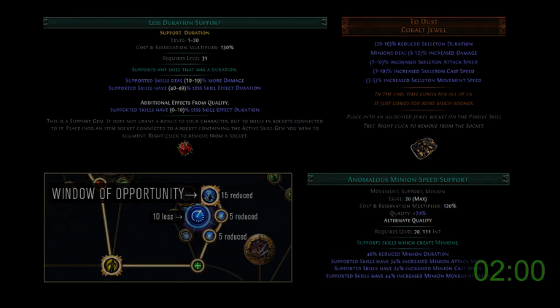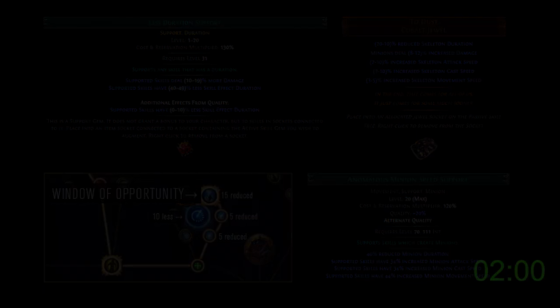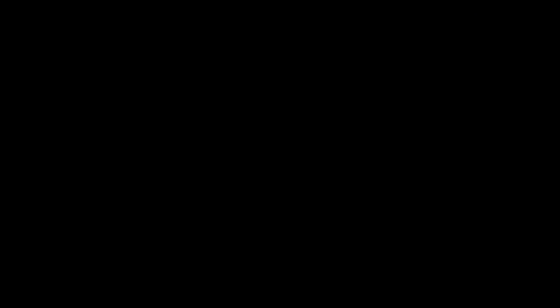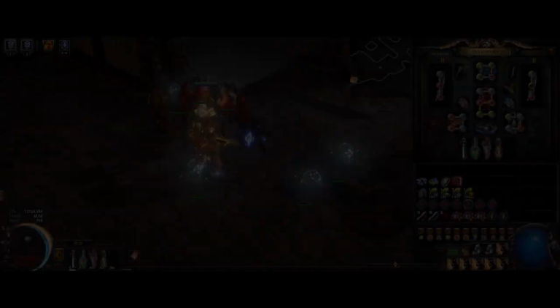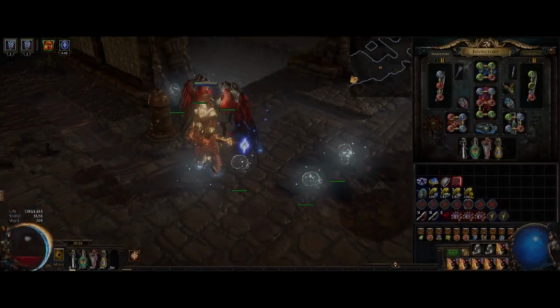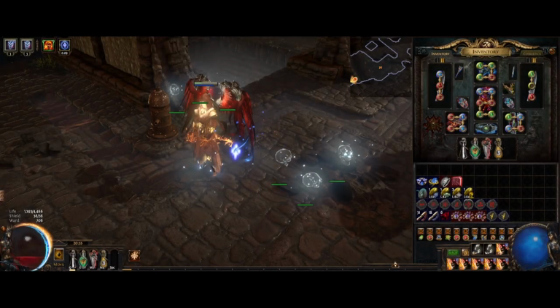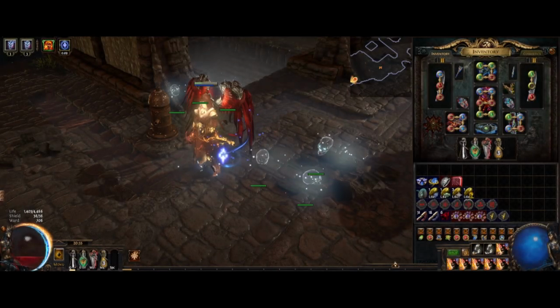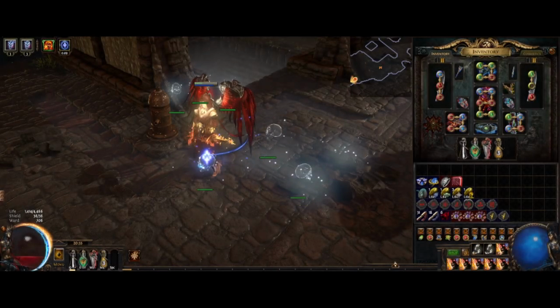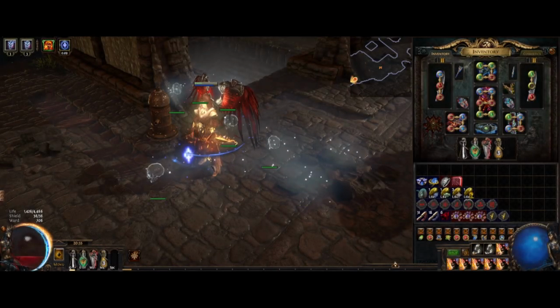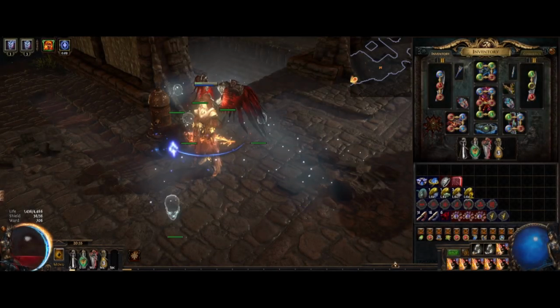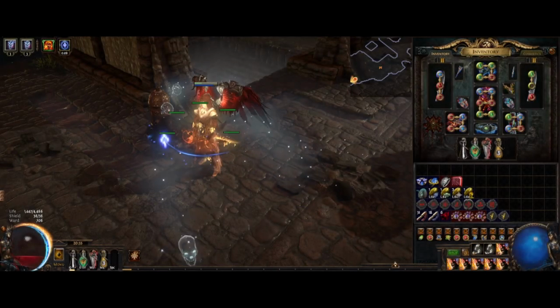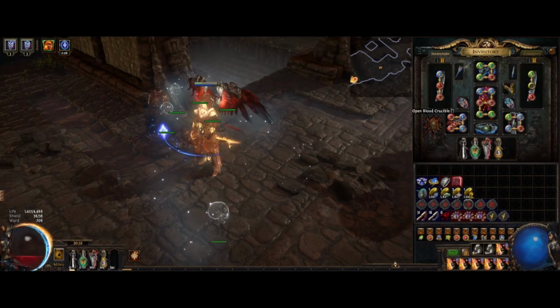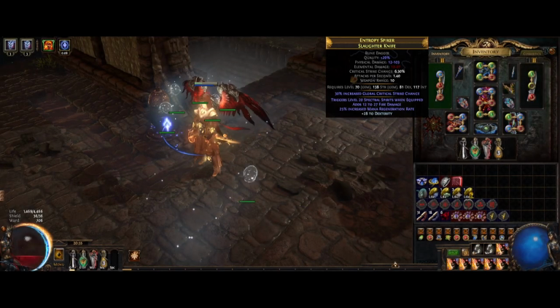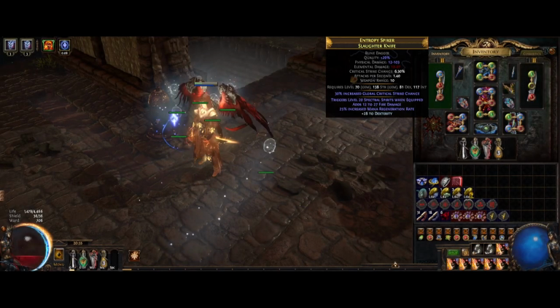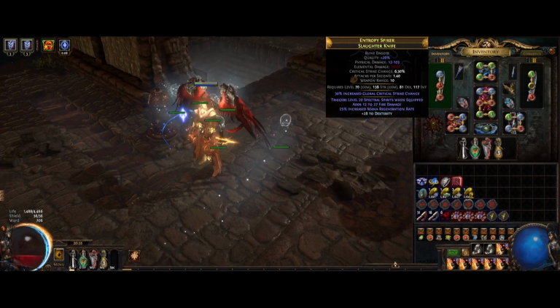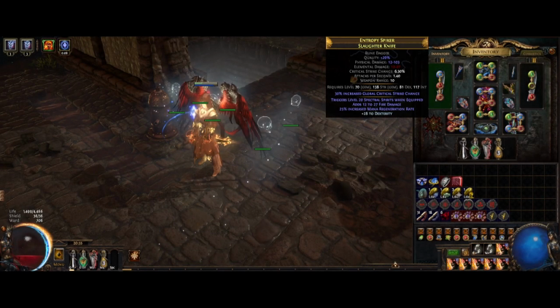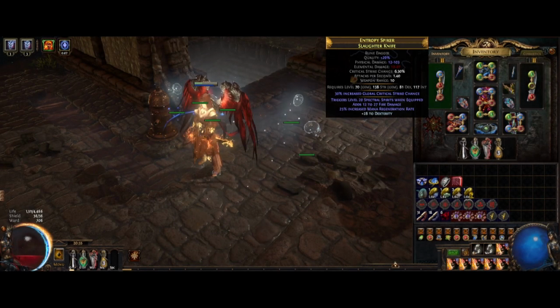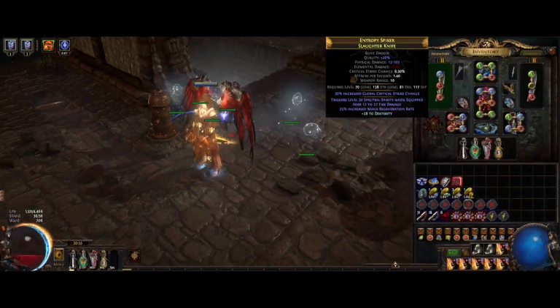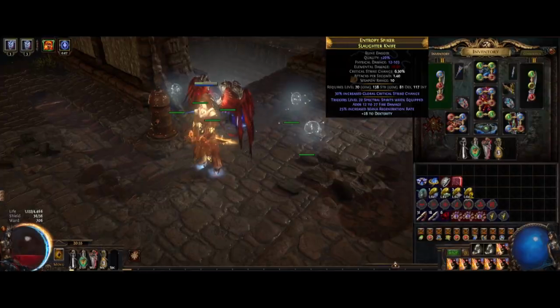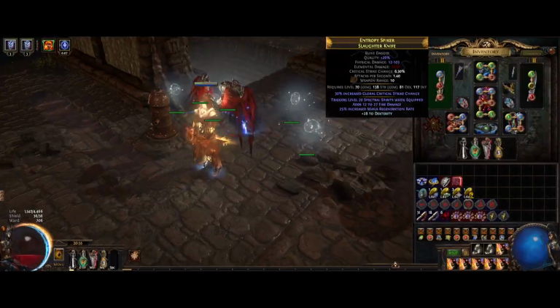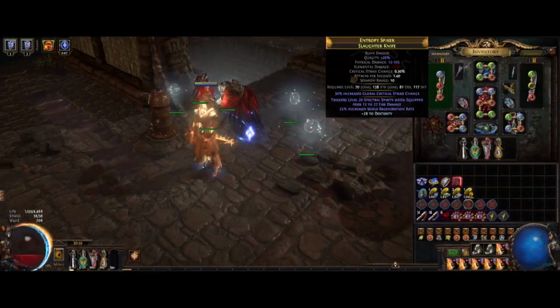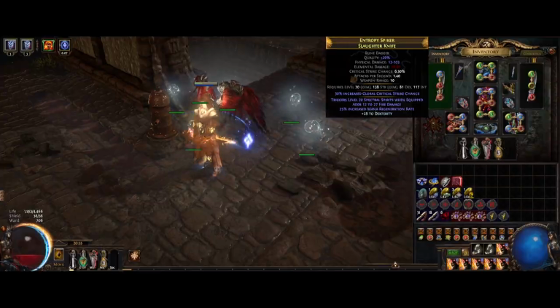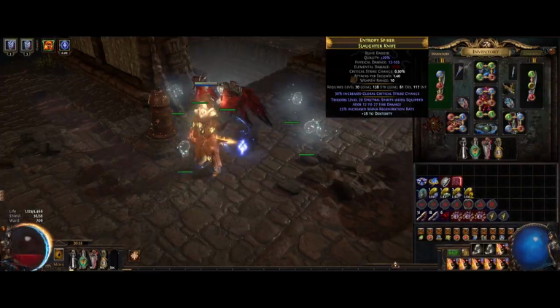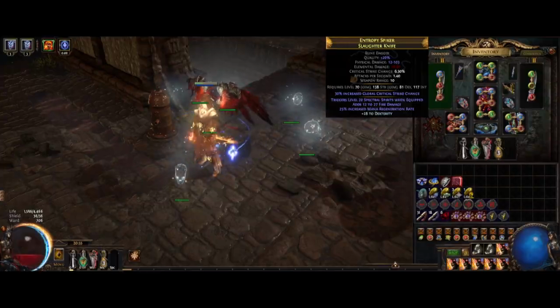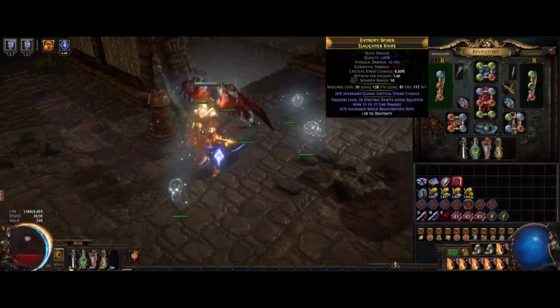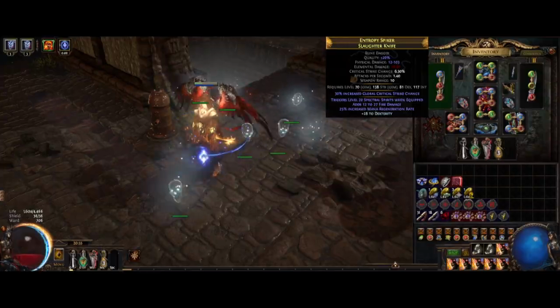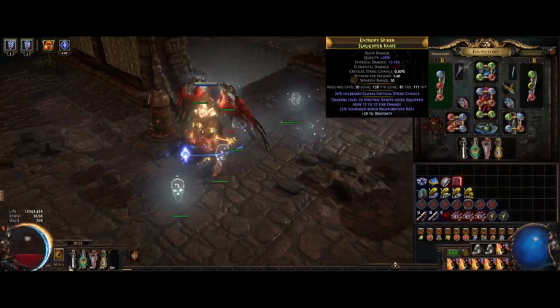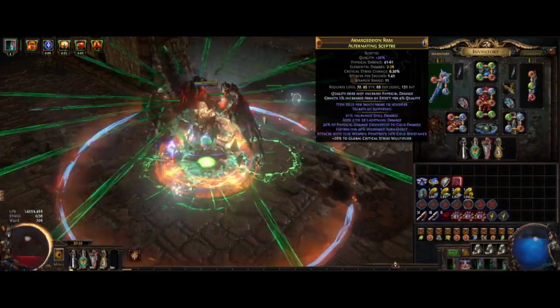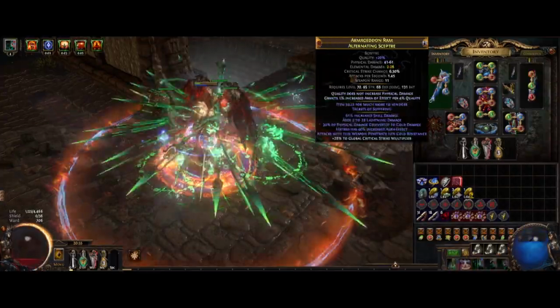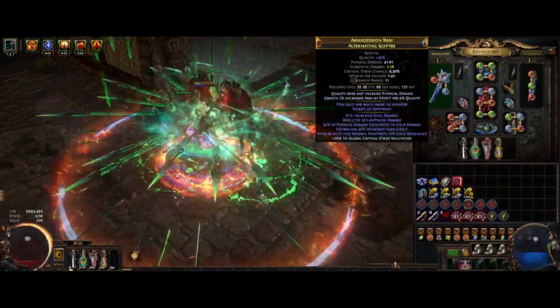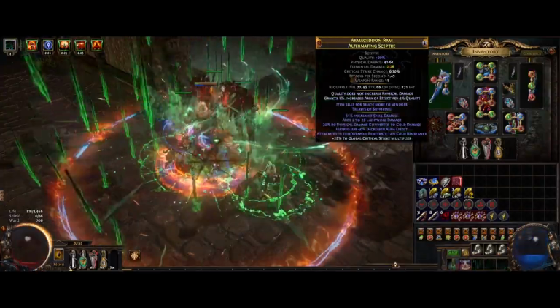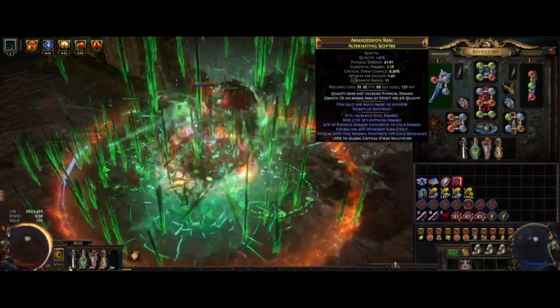To start the loop, just swap to a weapon with the Insanity Essence mod and swap back to kill the minions it creates.